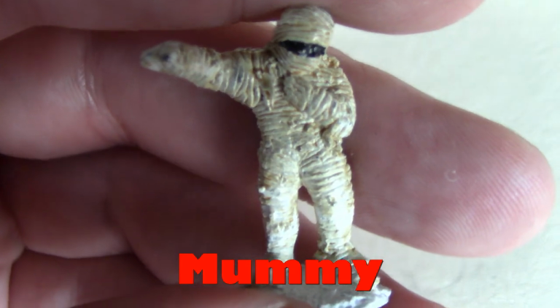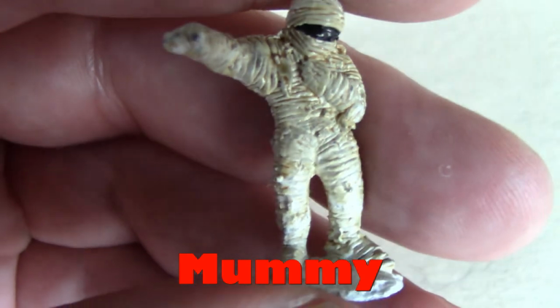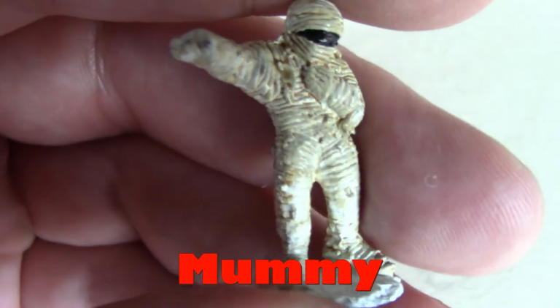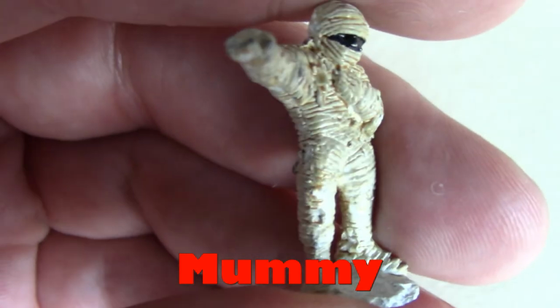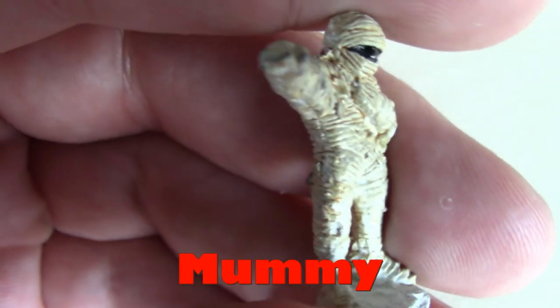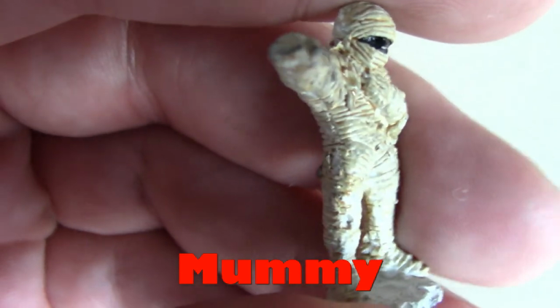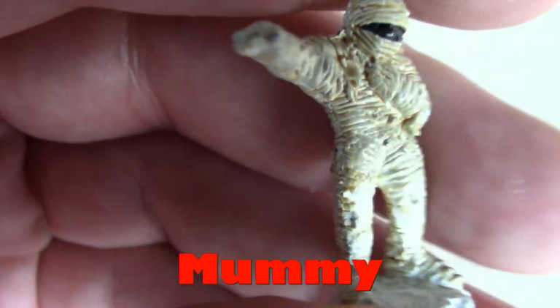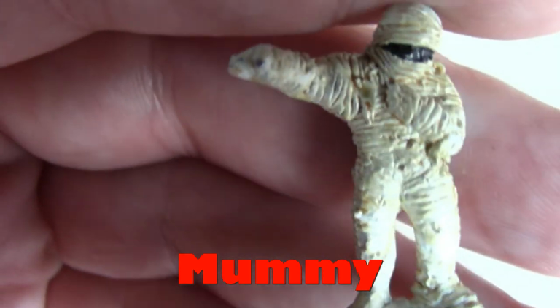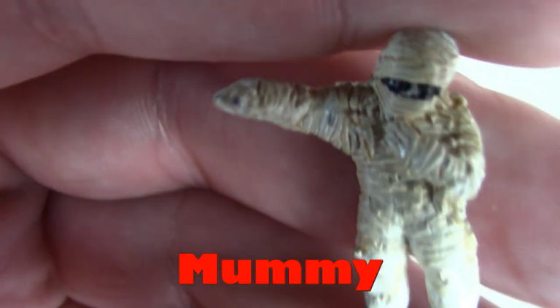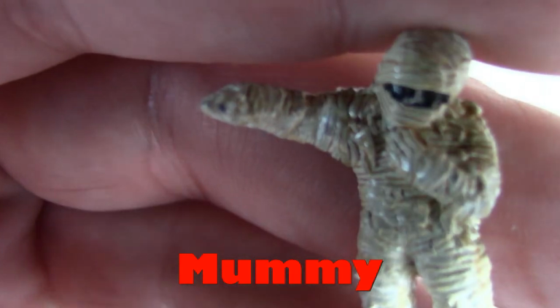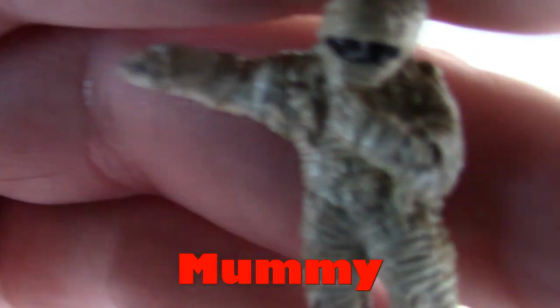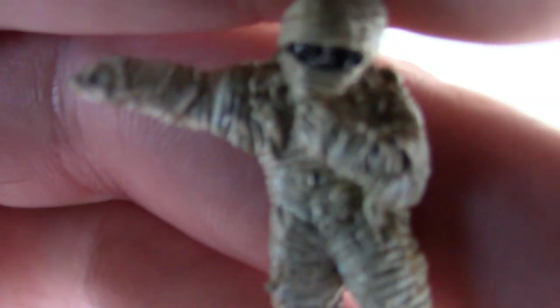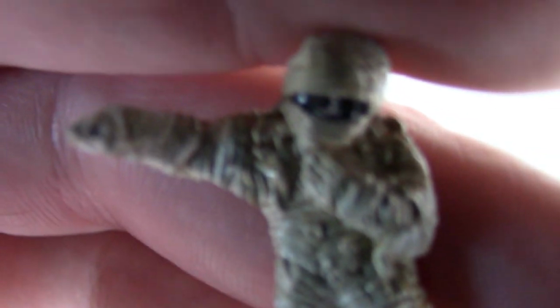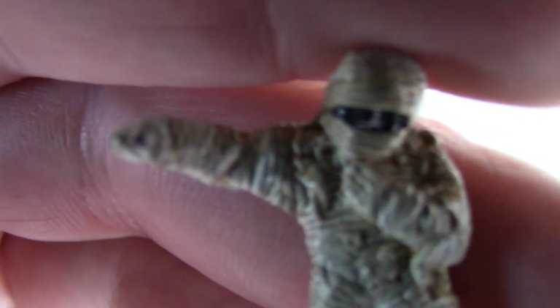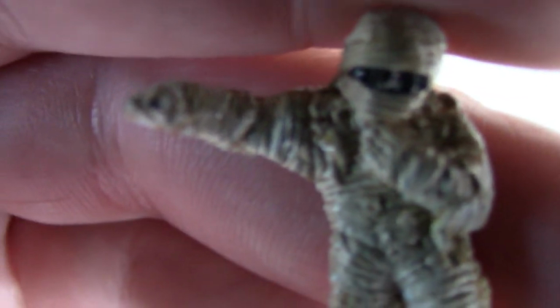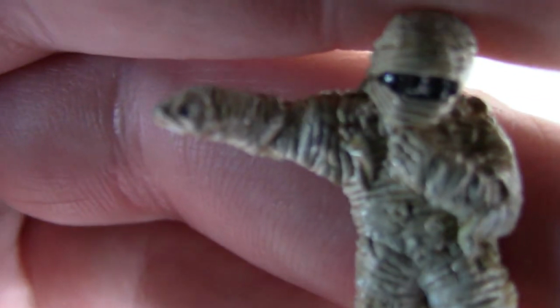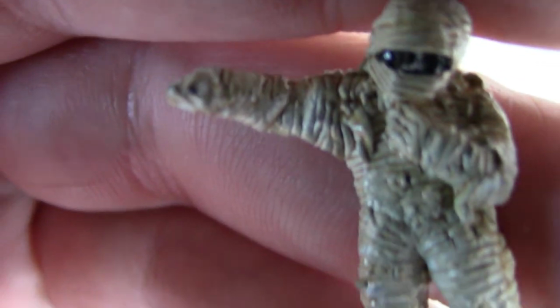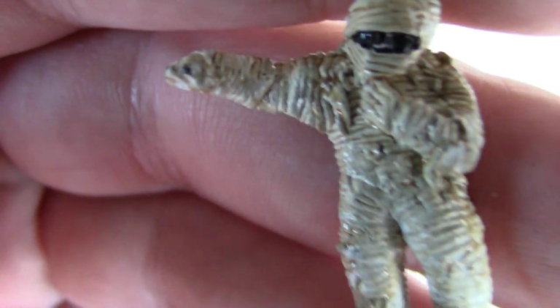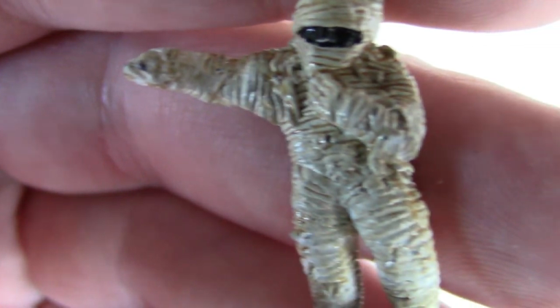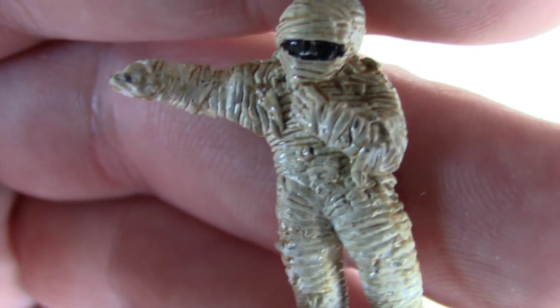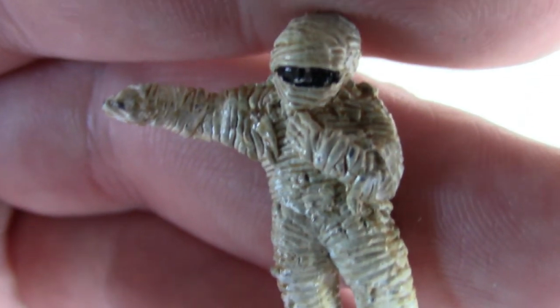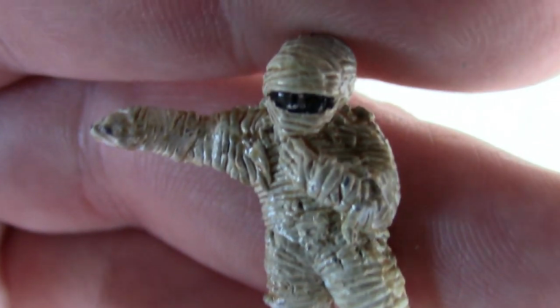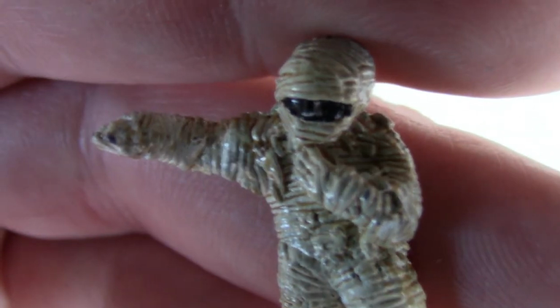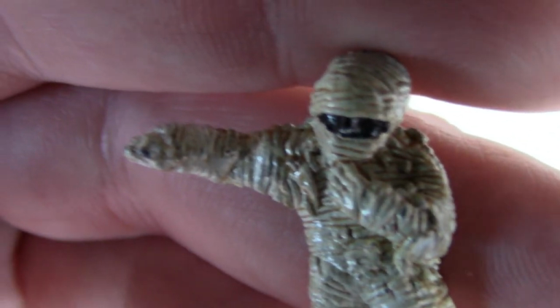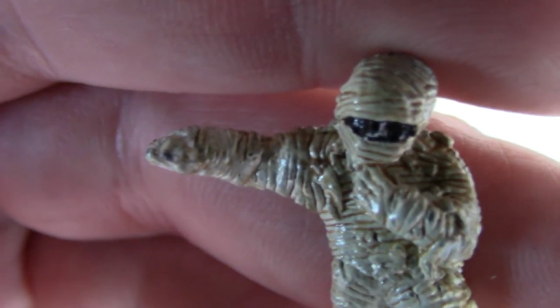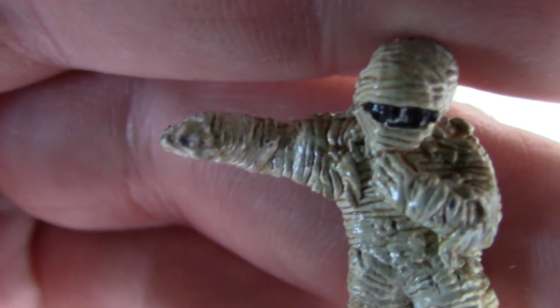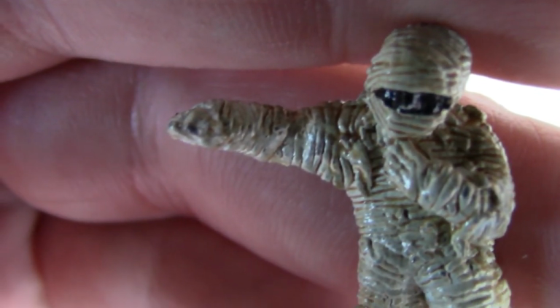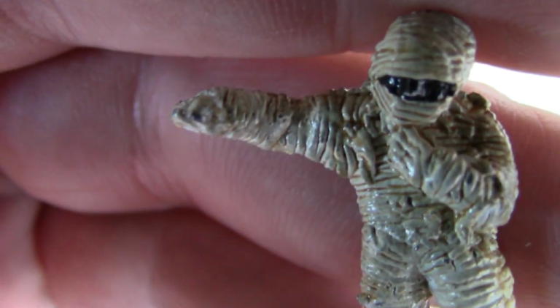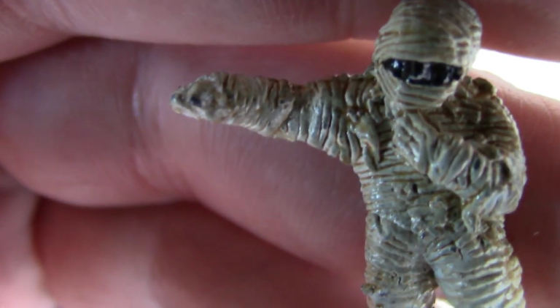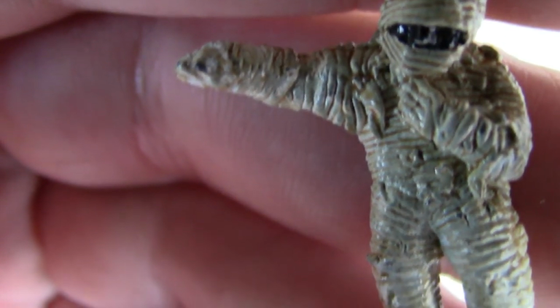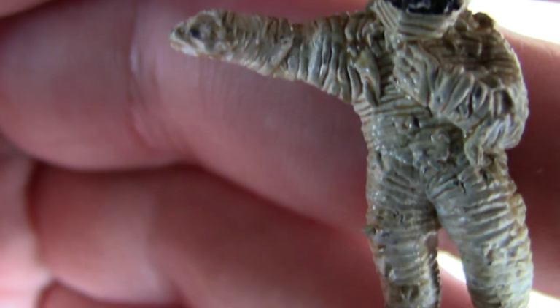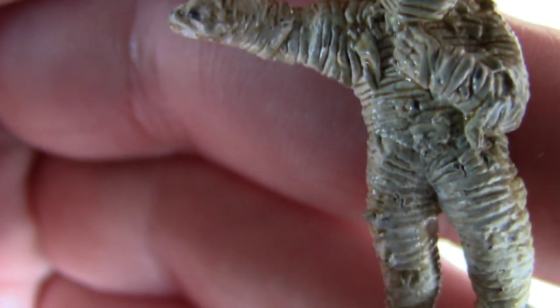And a classic Mummy. They've gone for the Bela Lugosi style of Mummy.